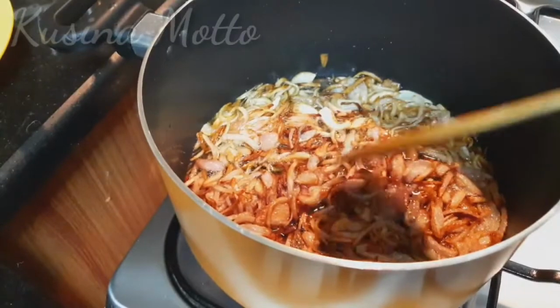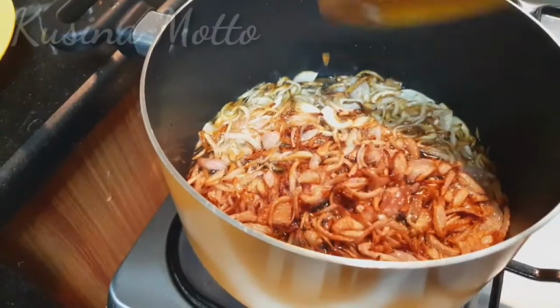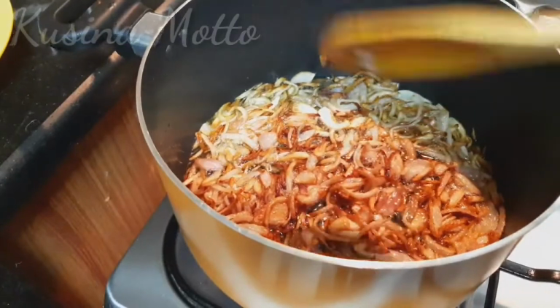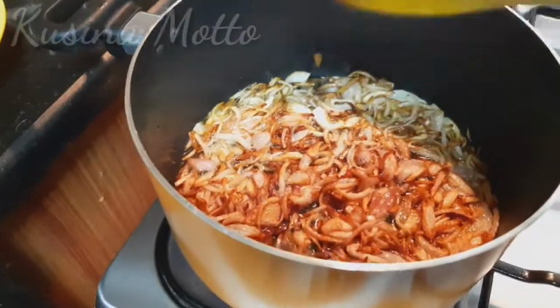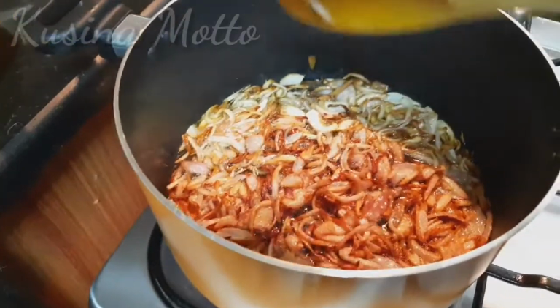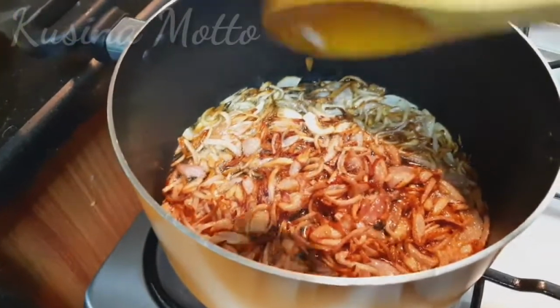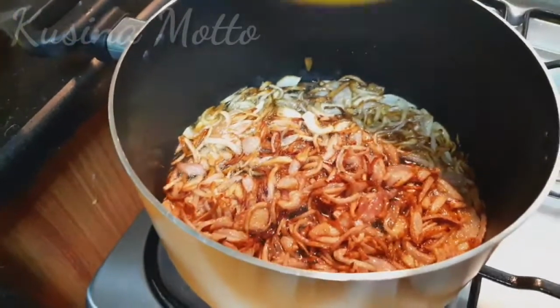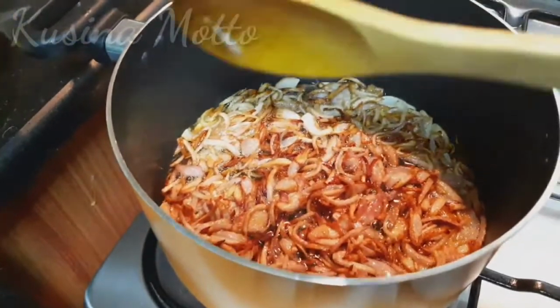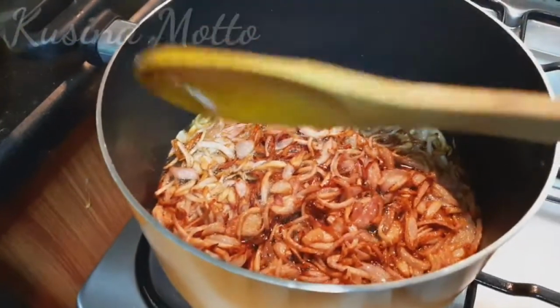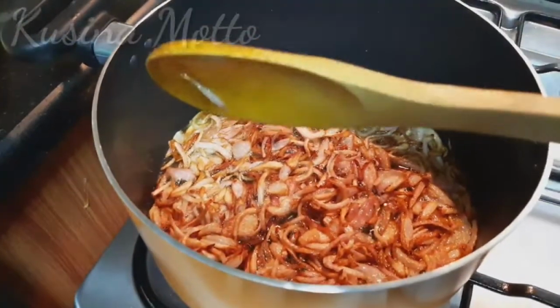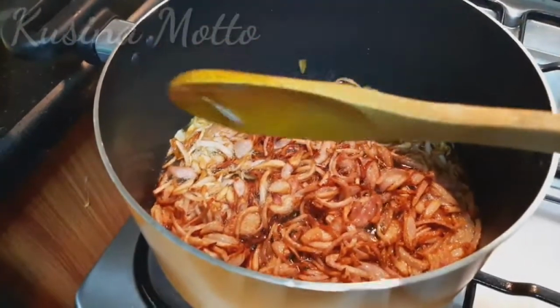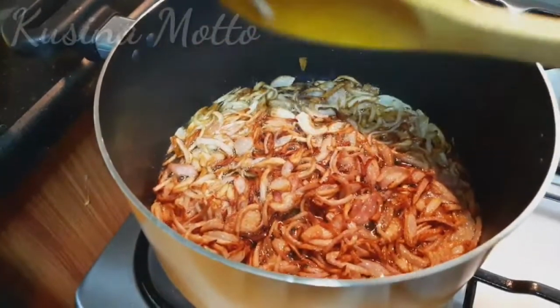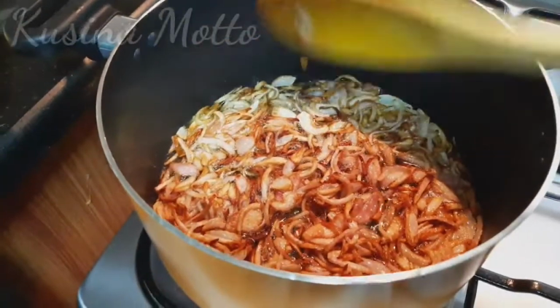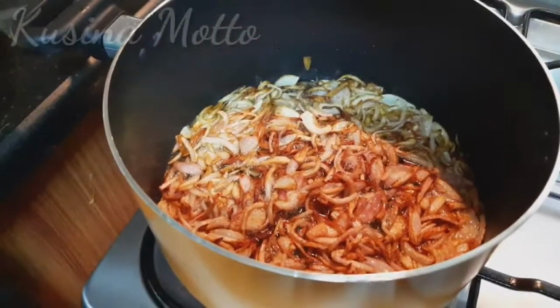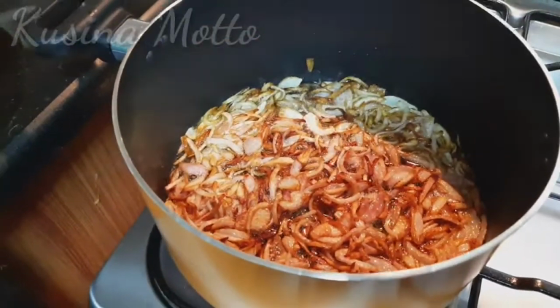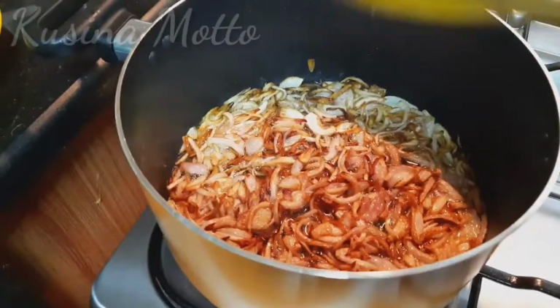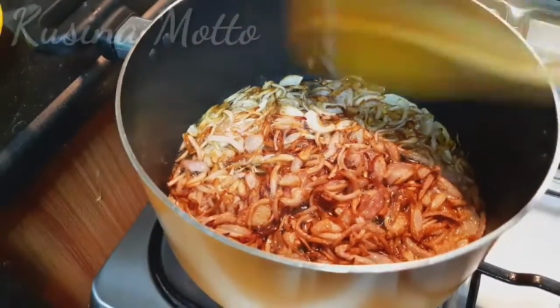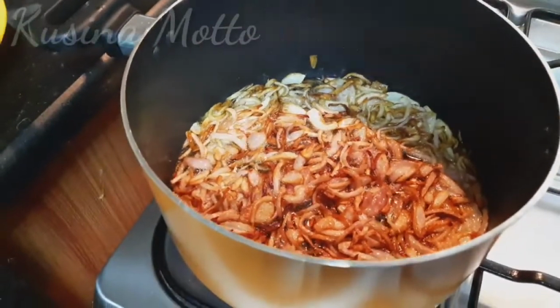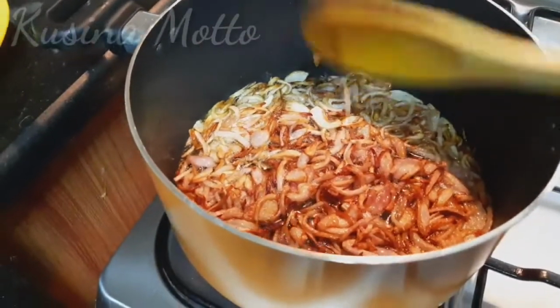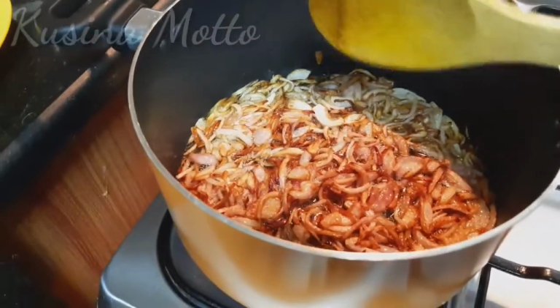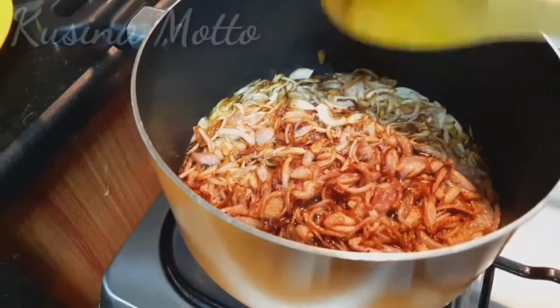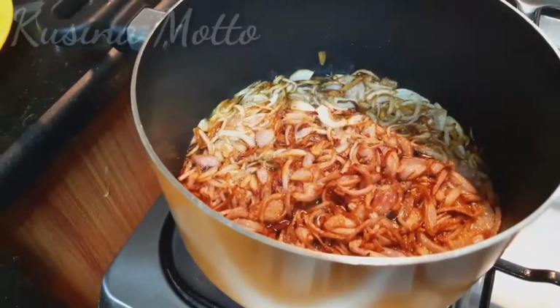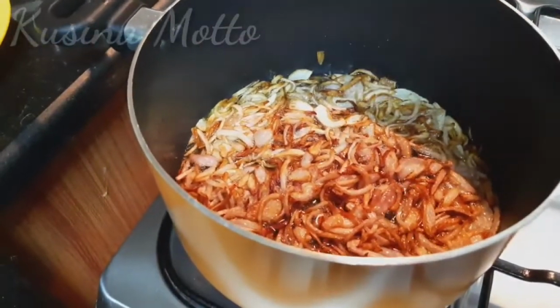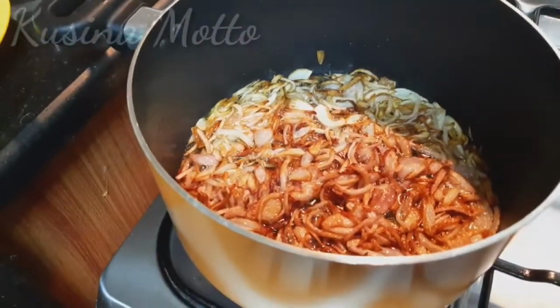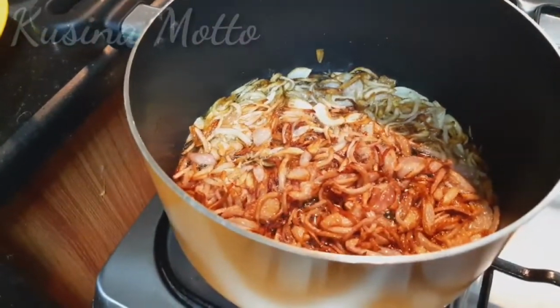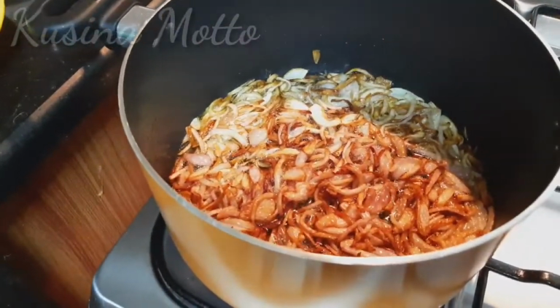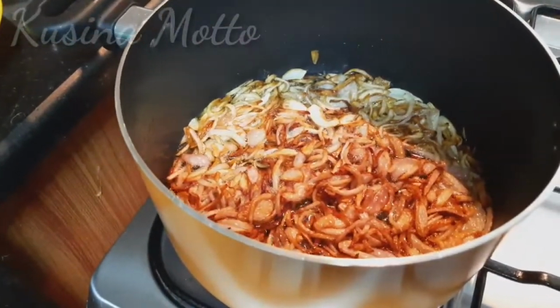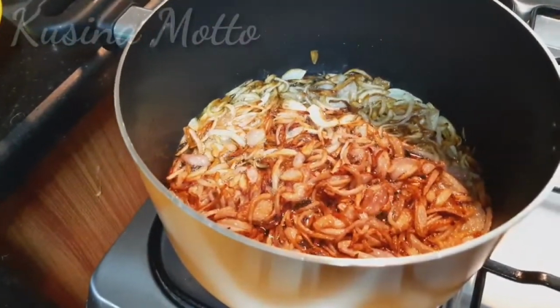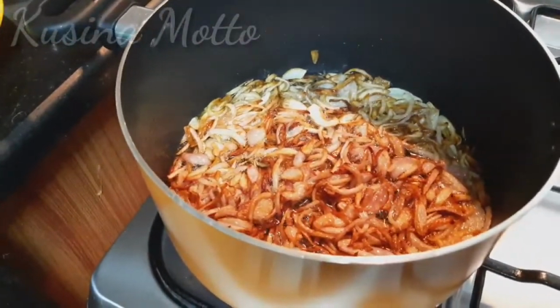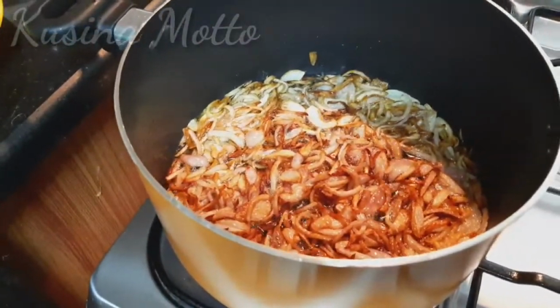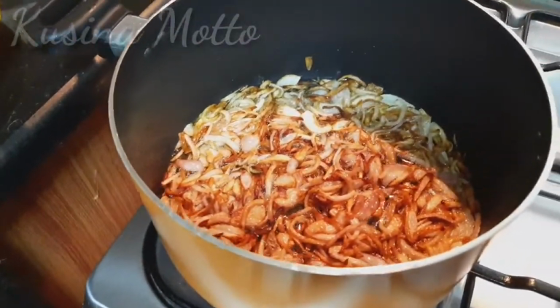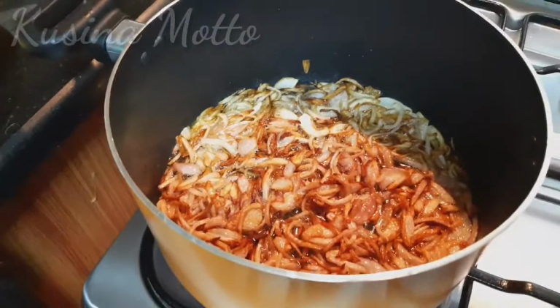When our onions are ready, we're going to transfer them onto a plate and then set aside.